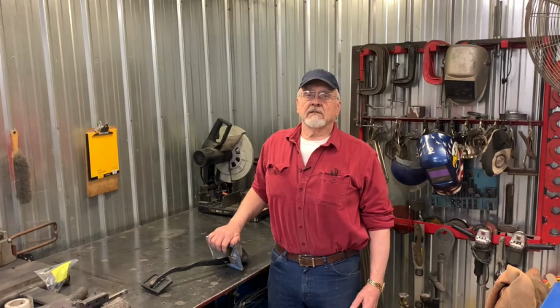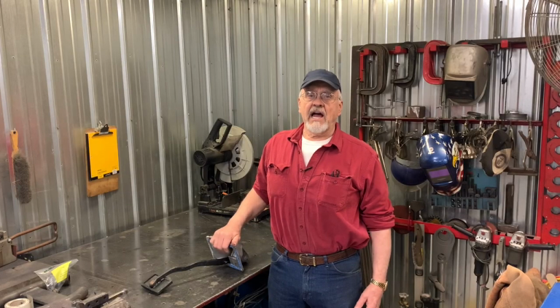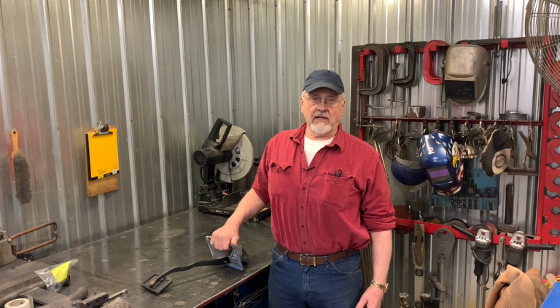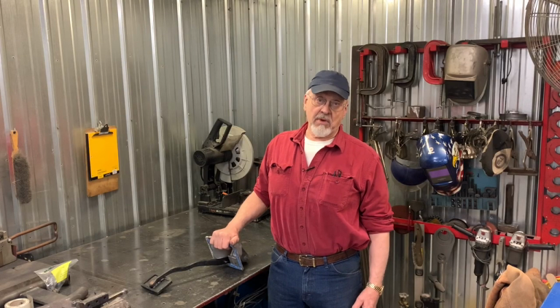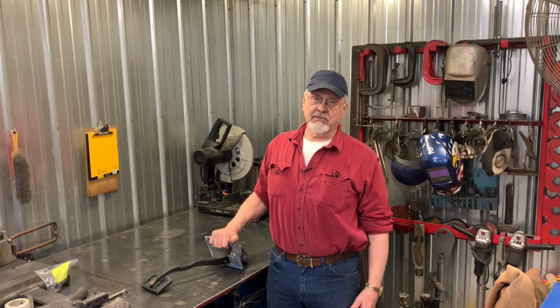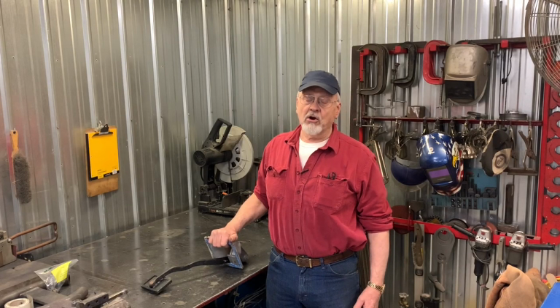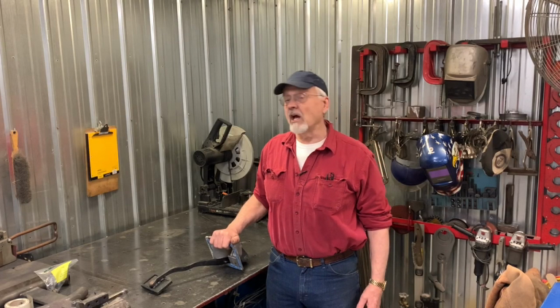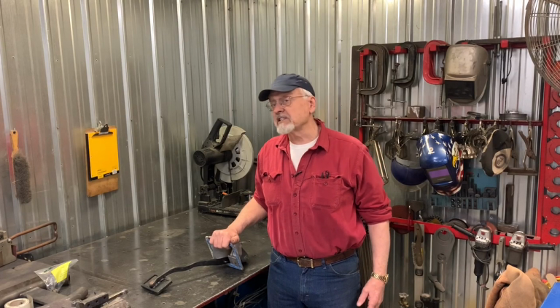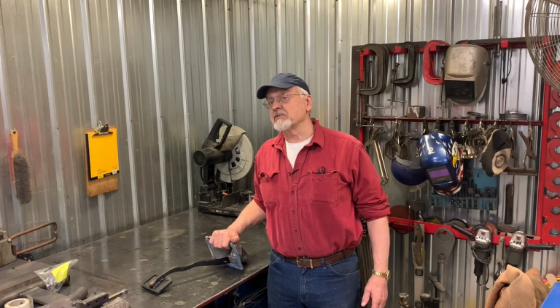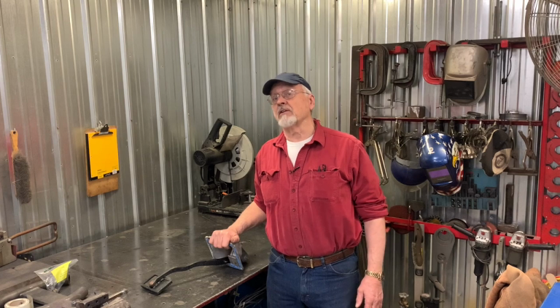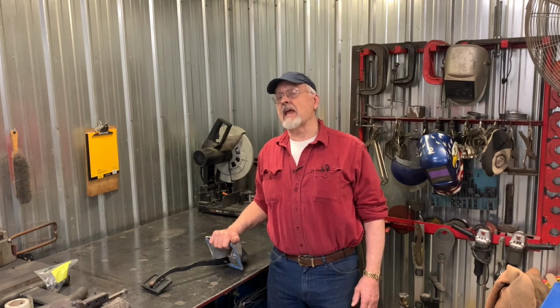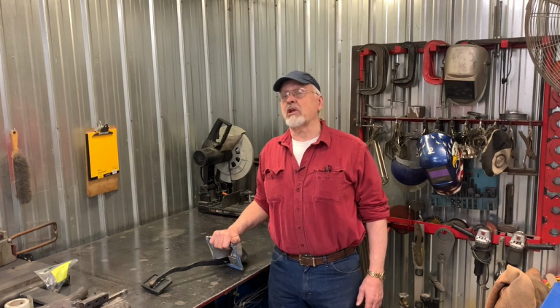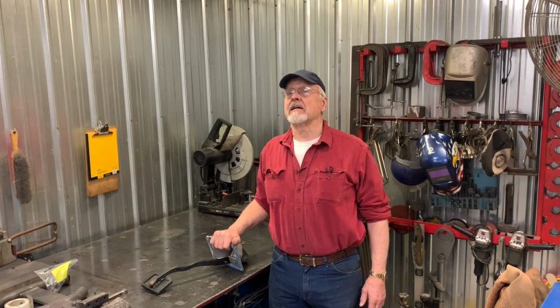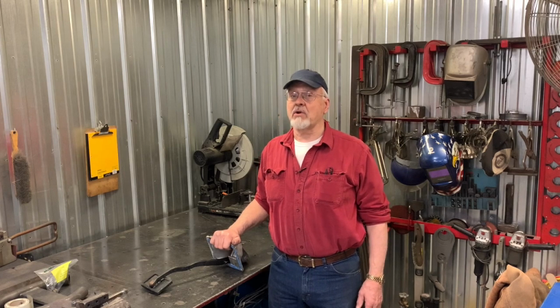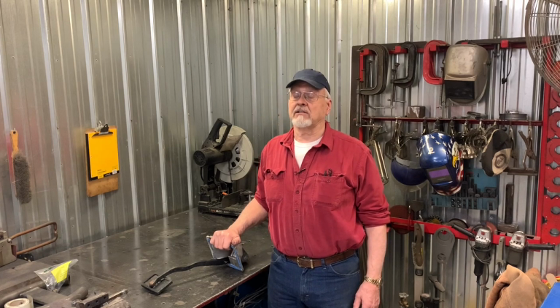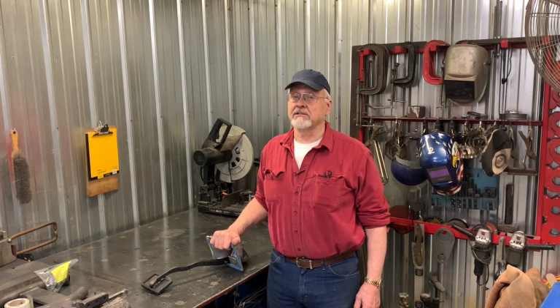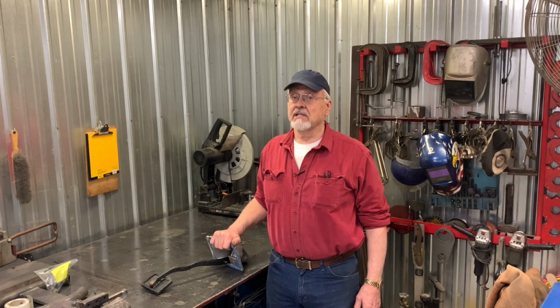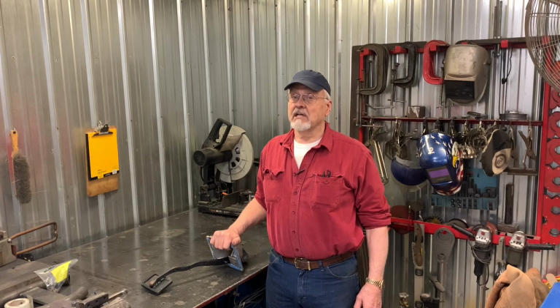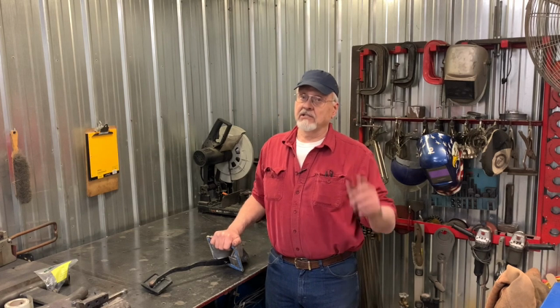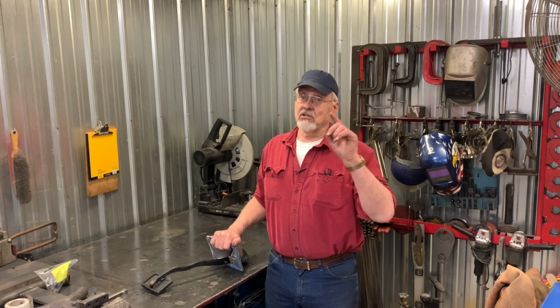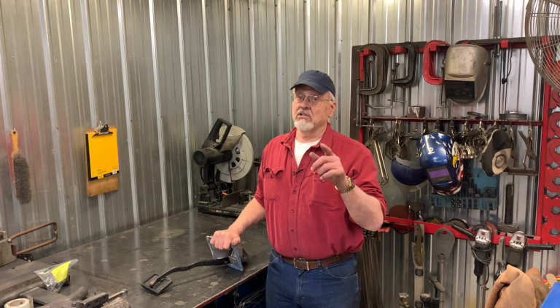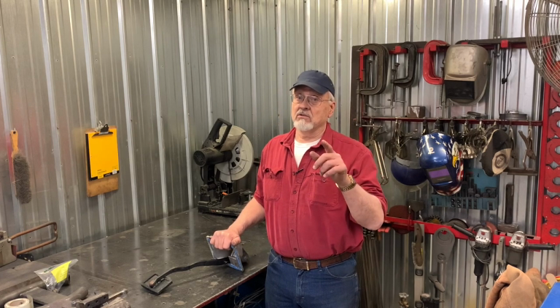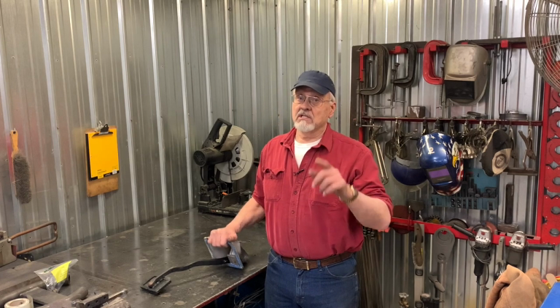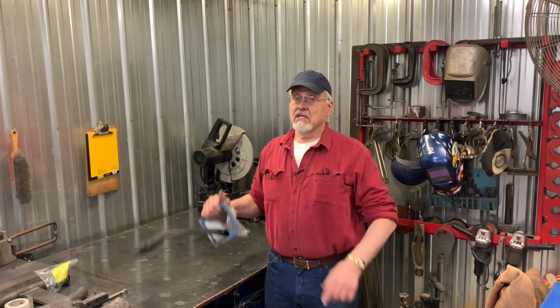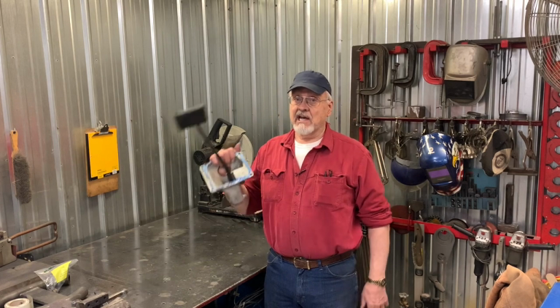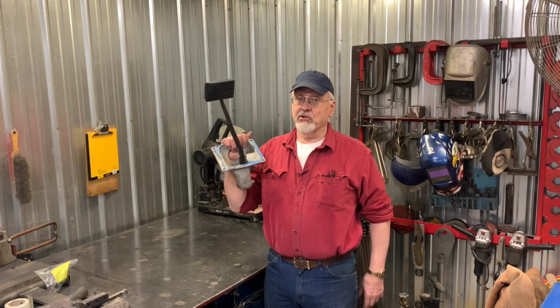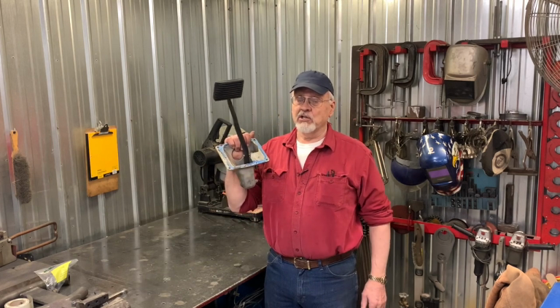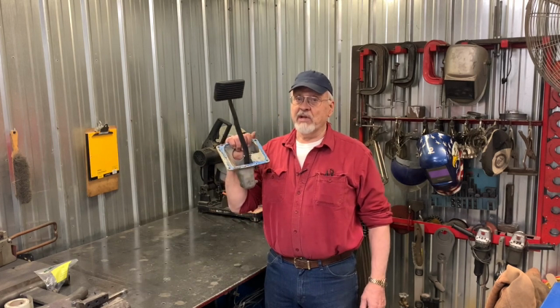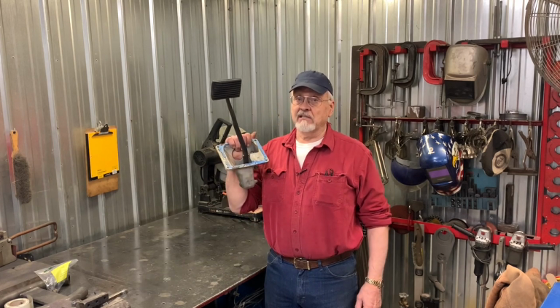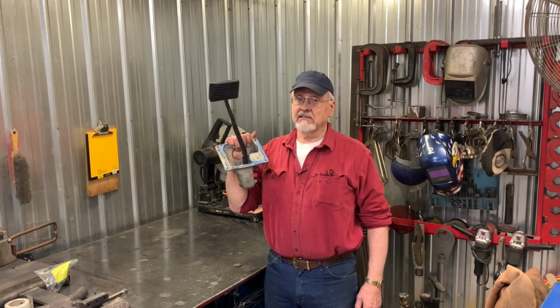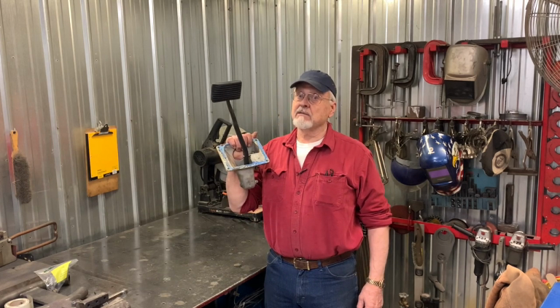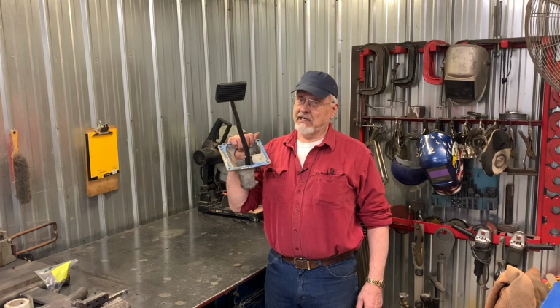Hi, I'm Bob Canote, and on this episode of the Camp Chaos Chronicles, I'm going to show you how to put a new pedal to the metal.